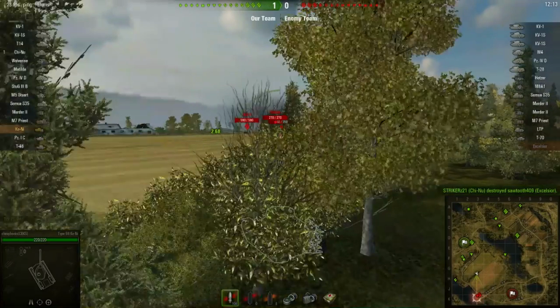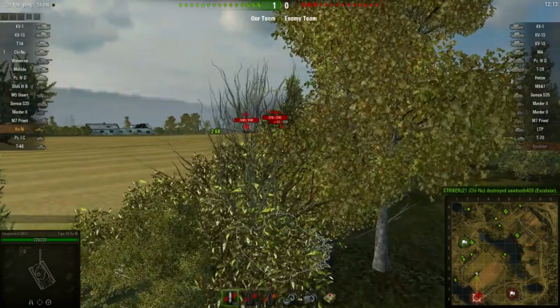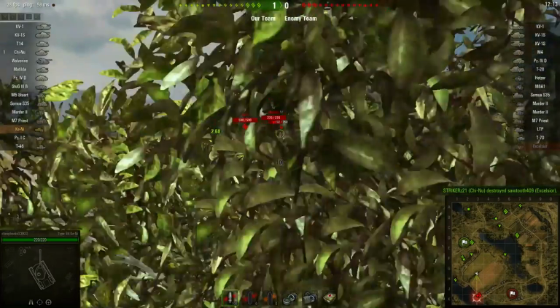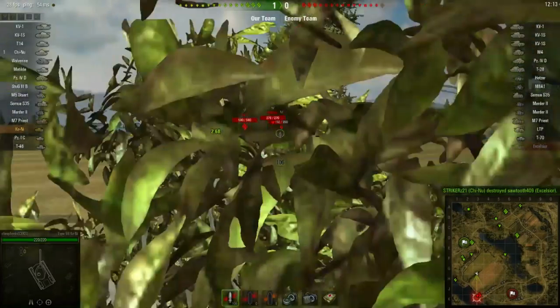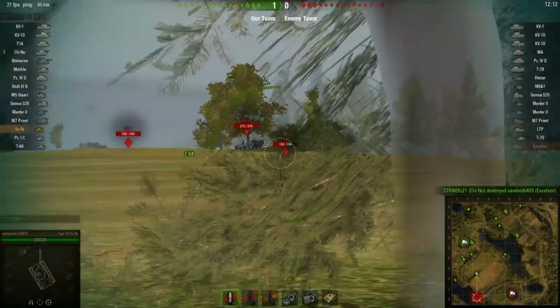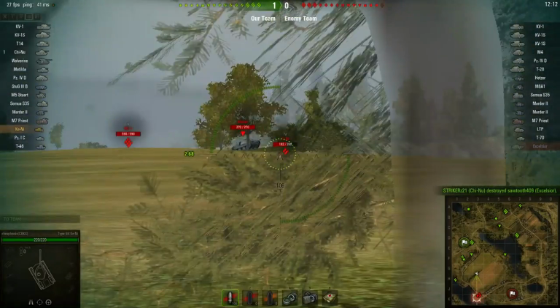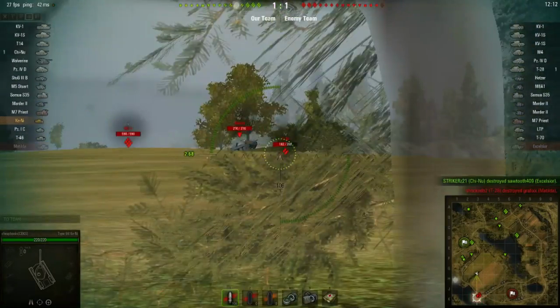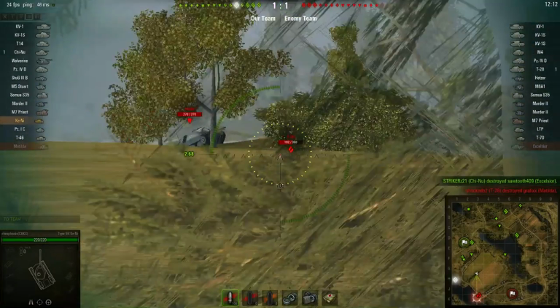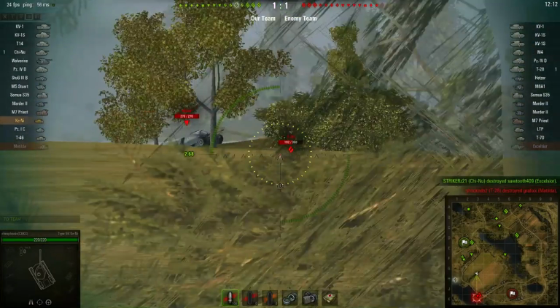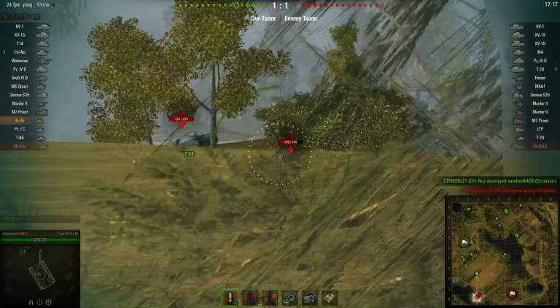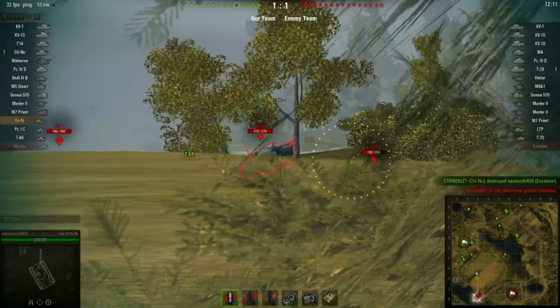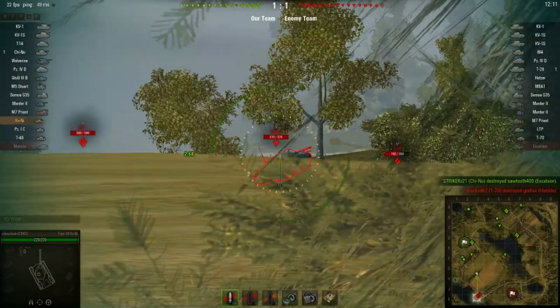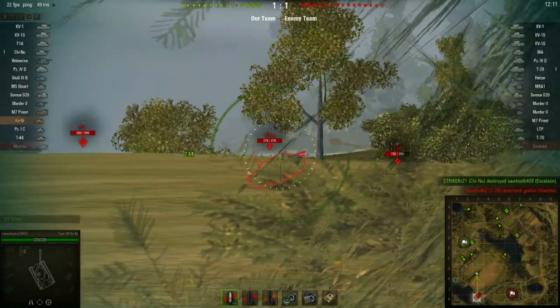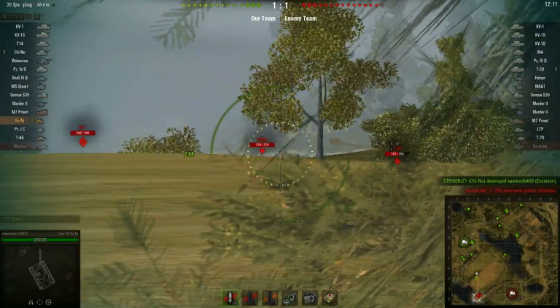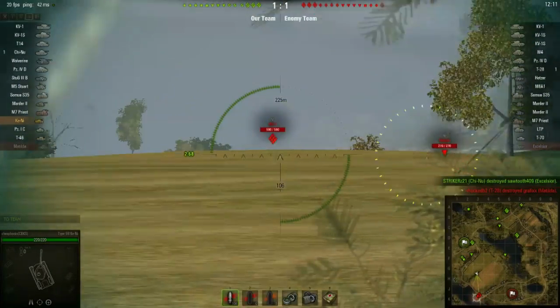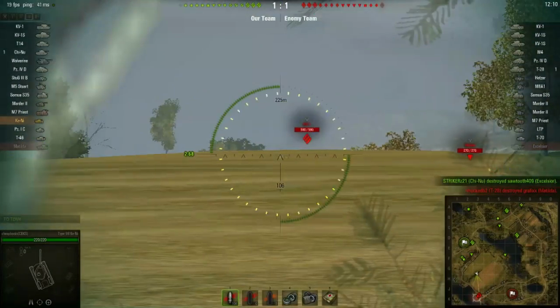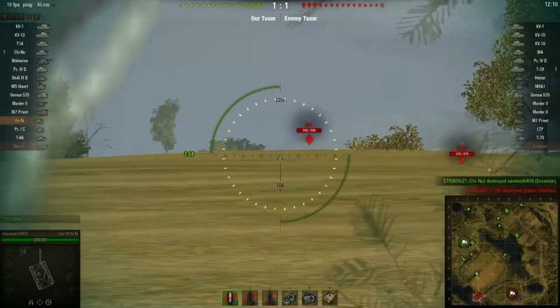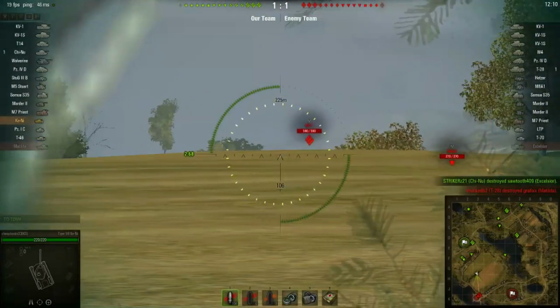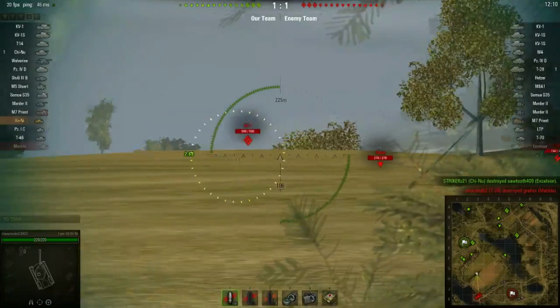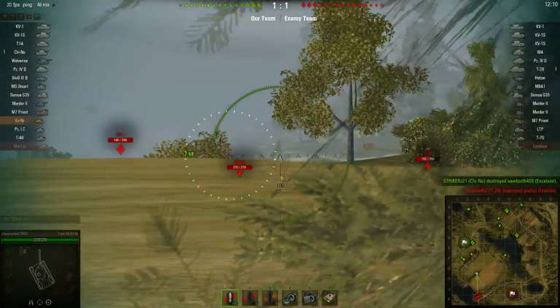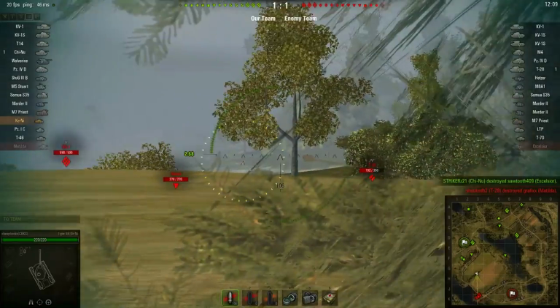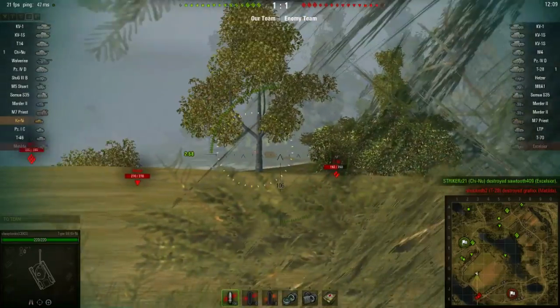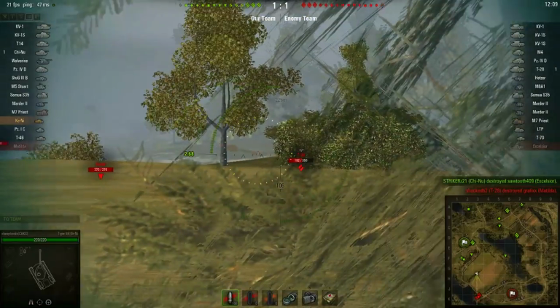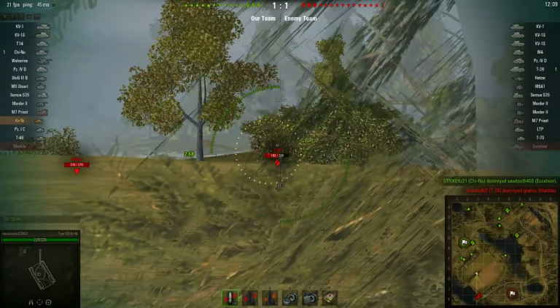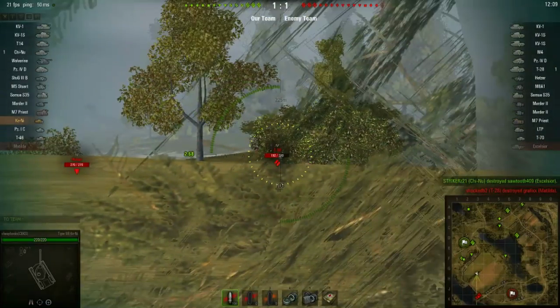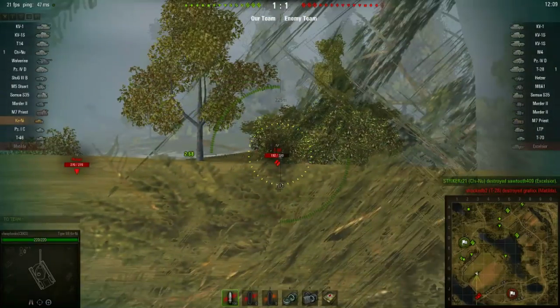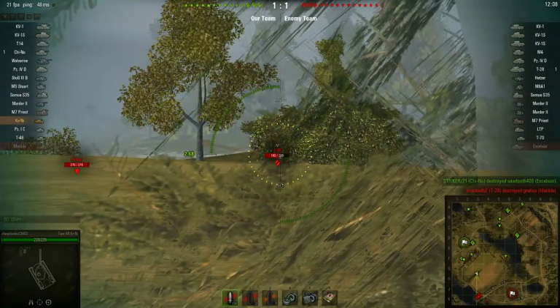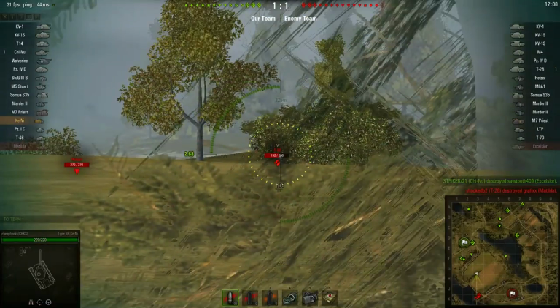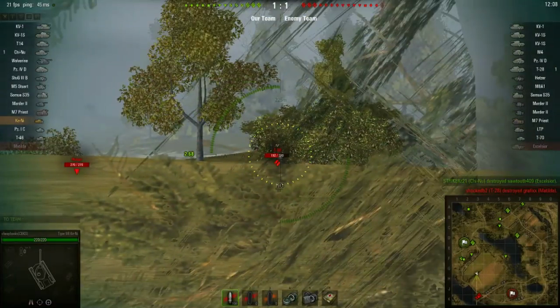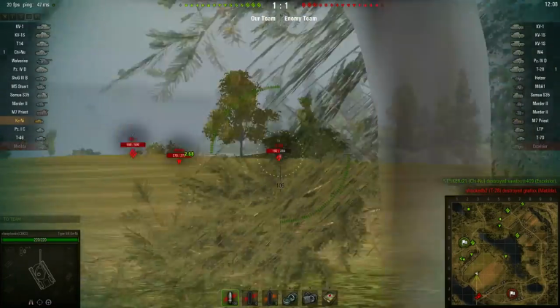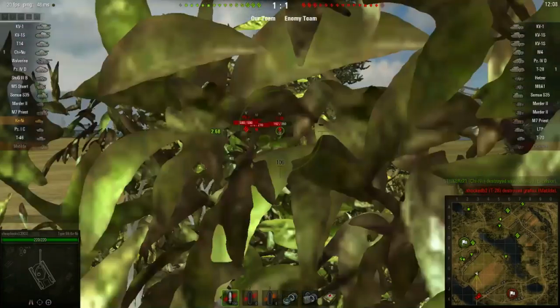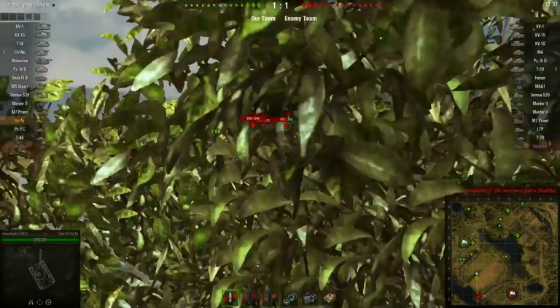Although there were two tanks over here on this island on the side. In fact, maybe there's more — there's three tanks: there's the Hetzer, the KV-1, and the T-28.